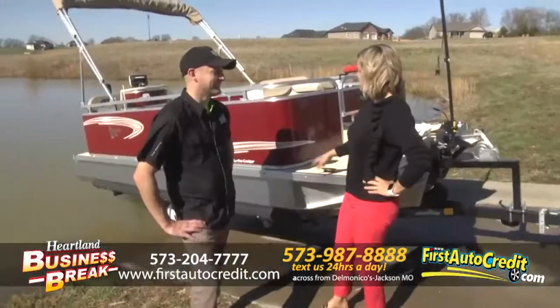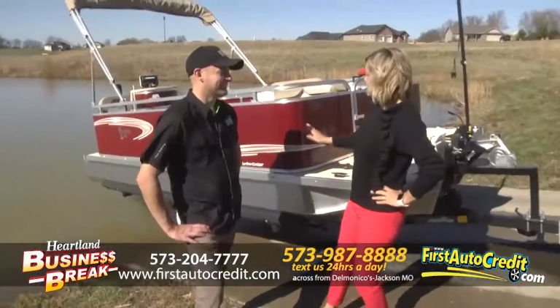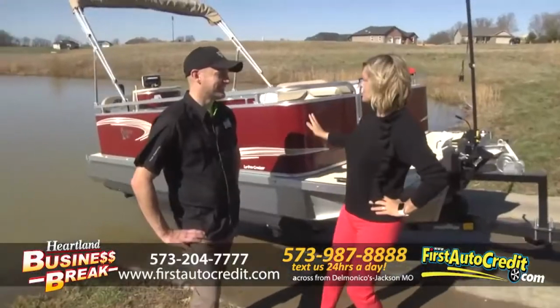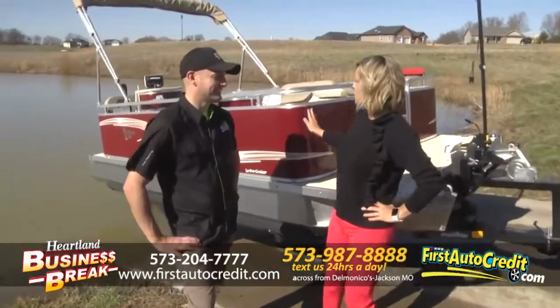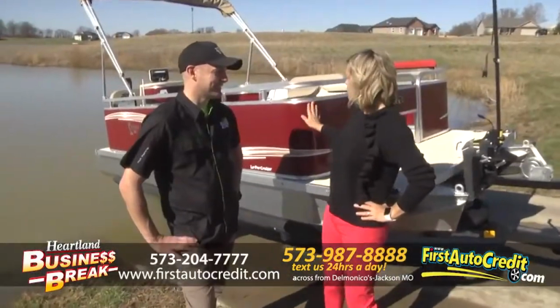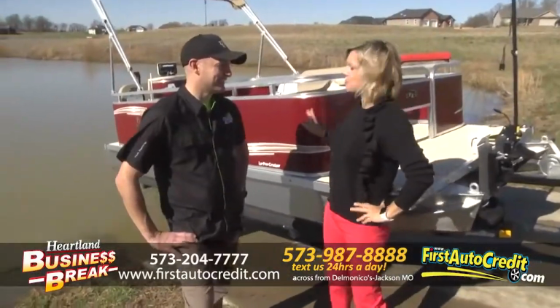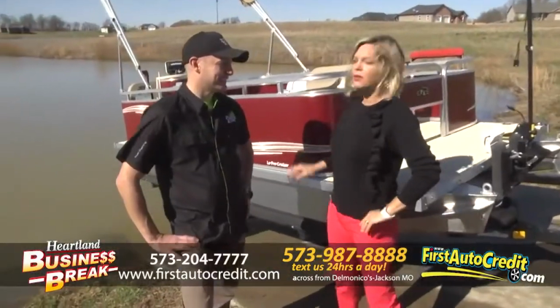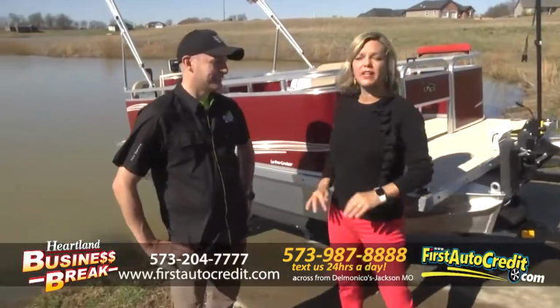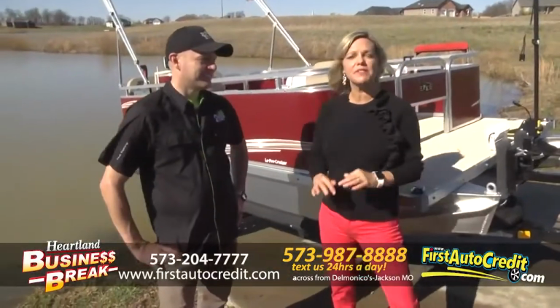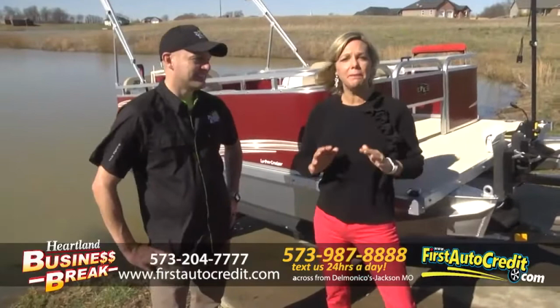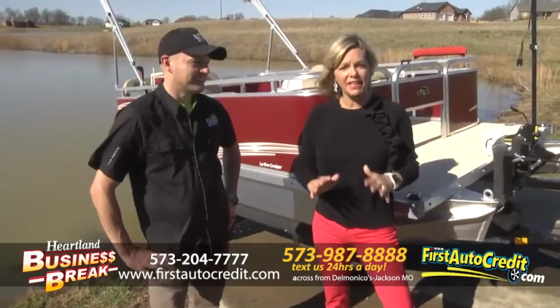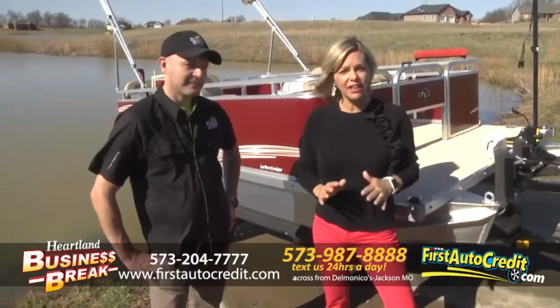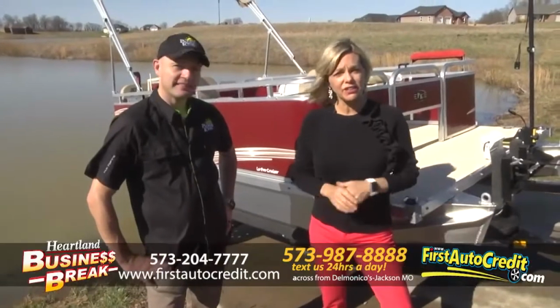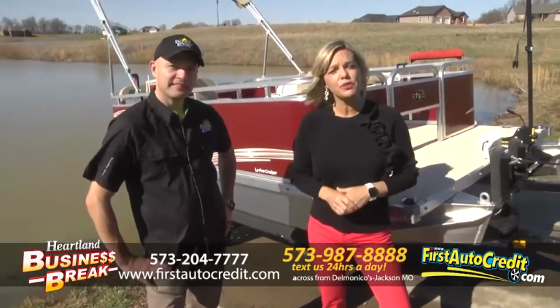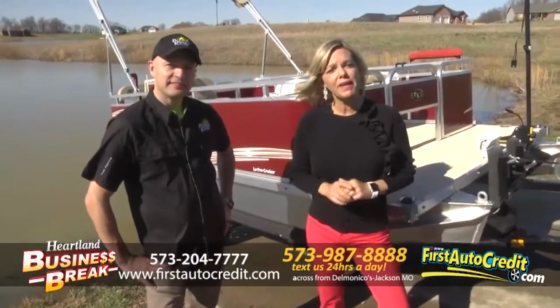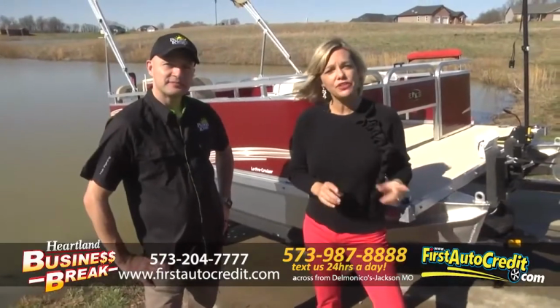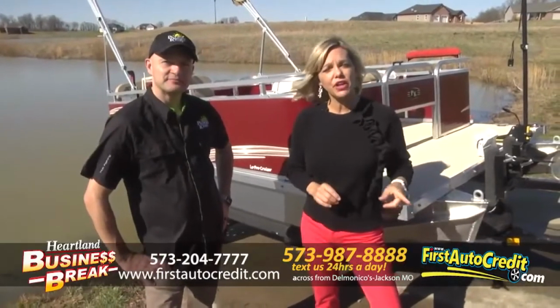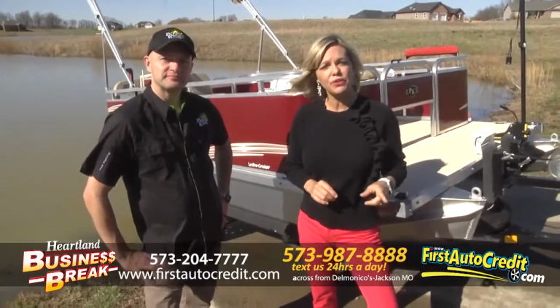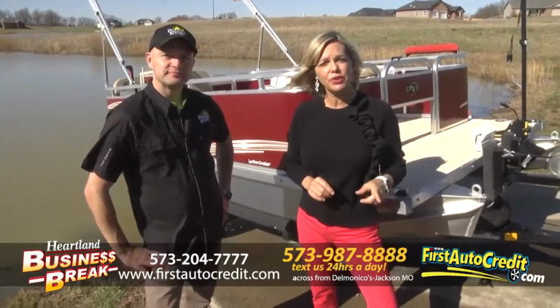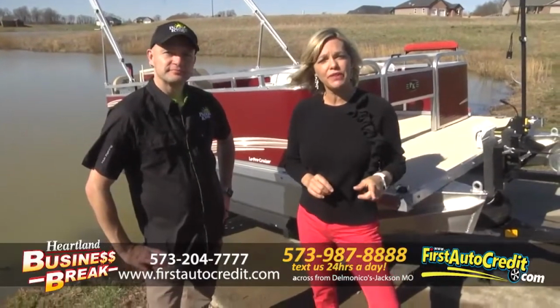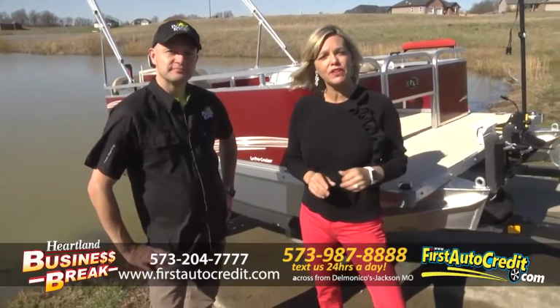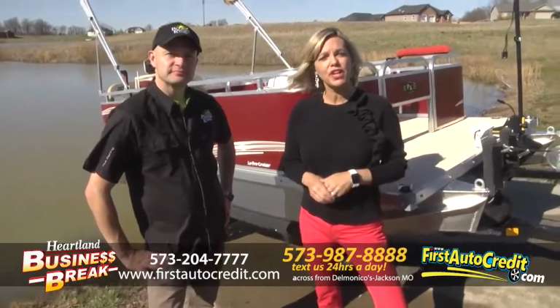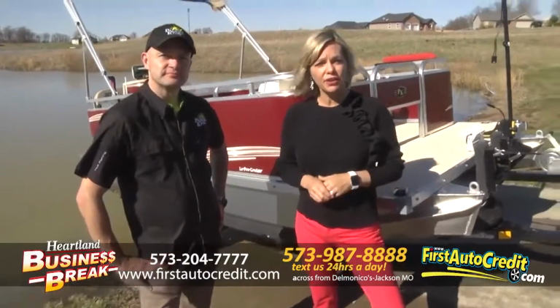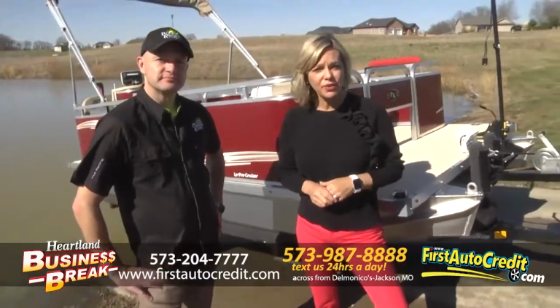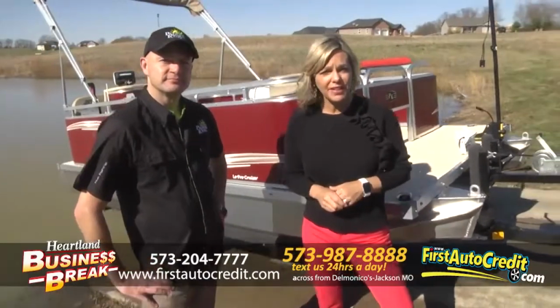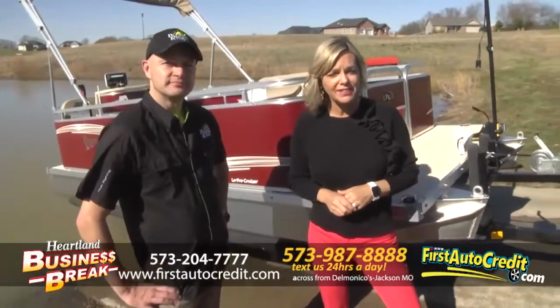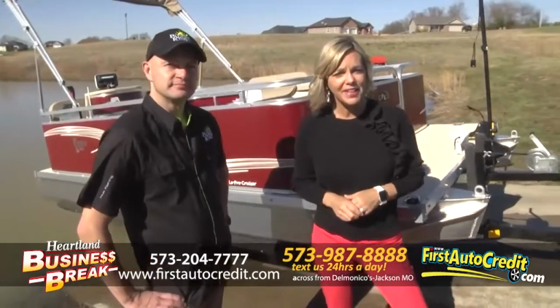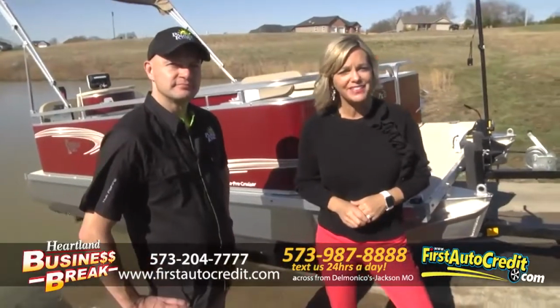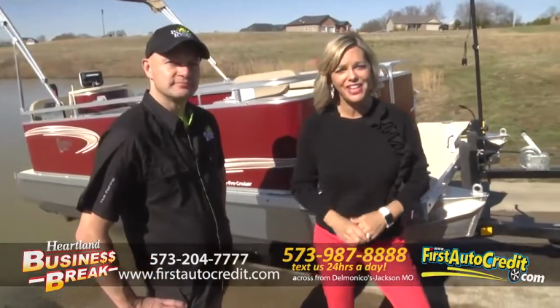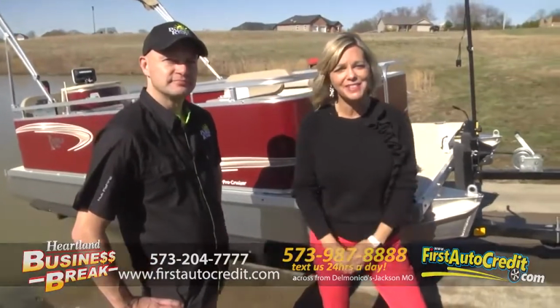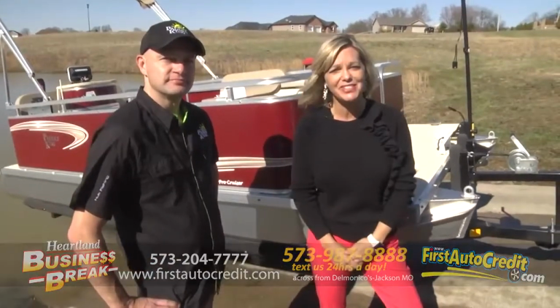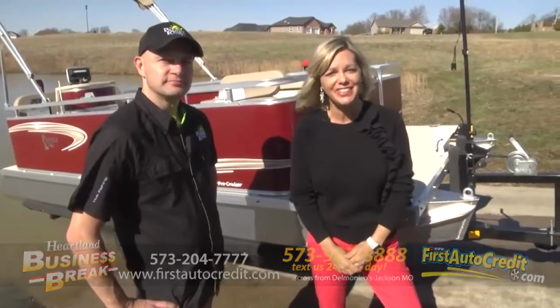David, this is a gorgeous boat. It comes in many colors, so make sure you call the crew at First Auto Credit, located in Jackson, Missouri.